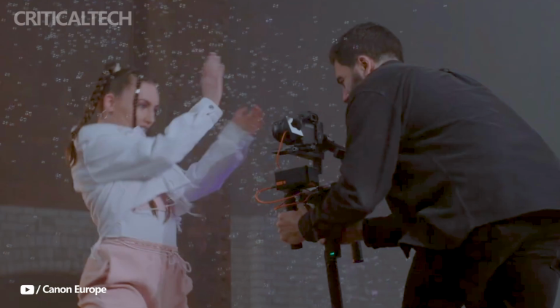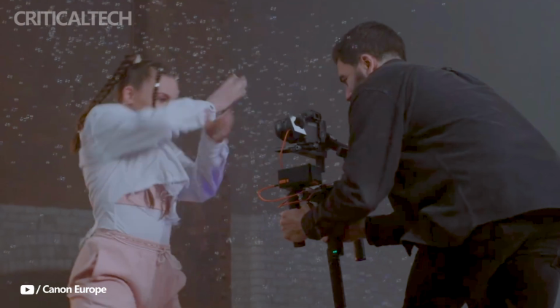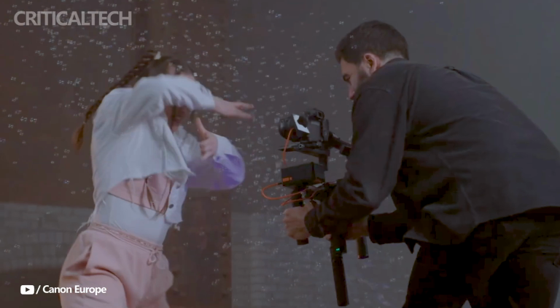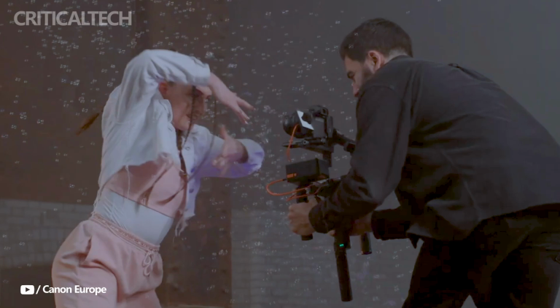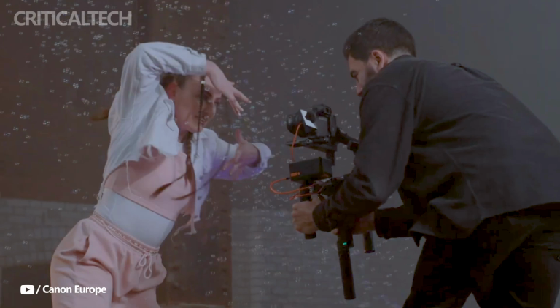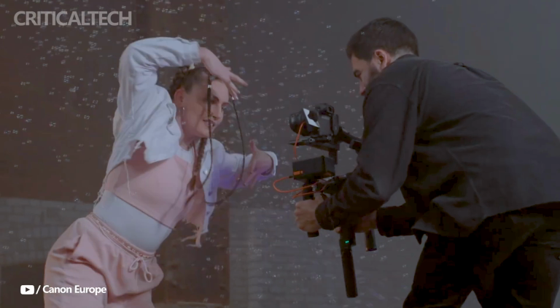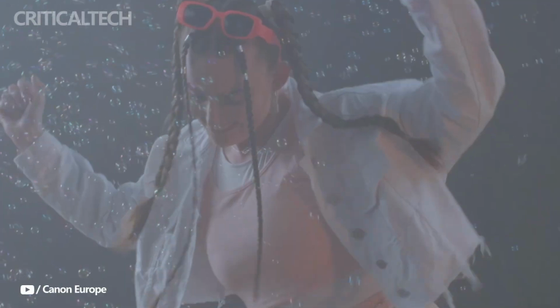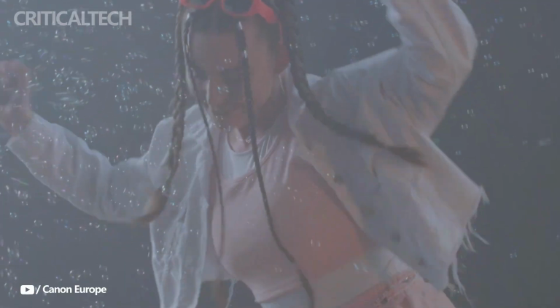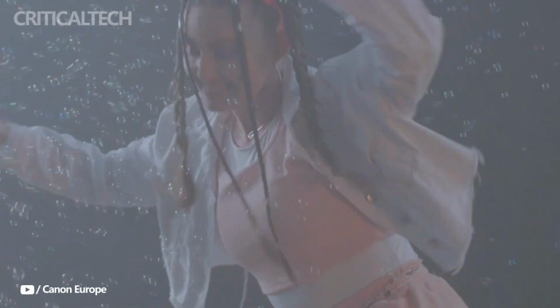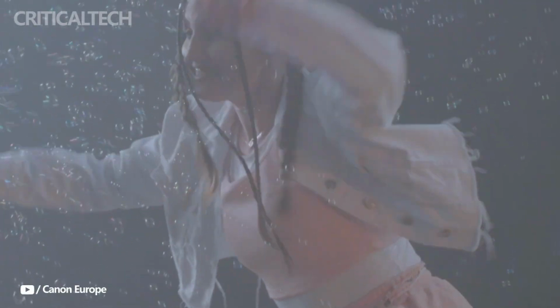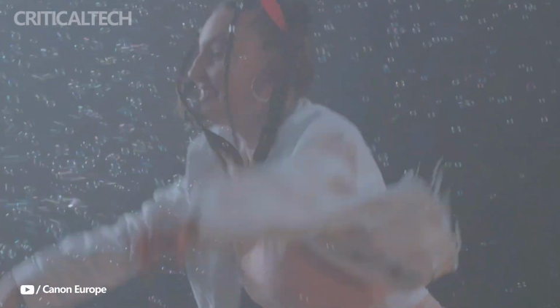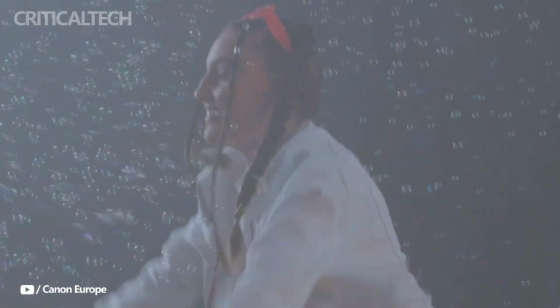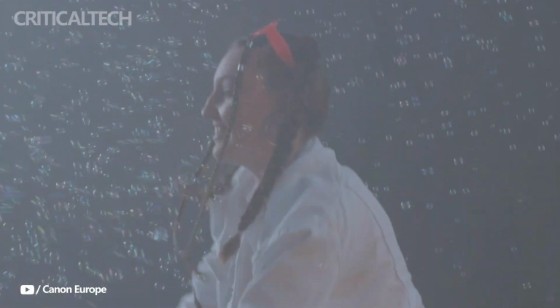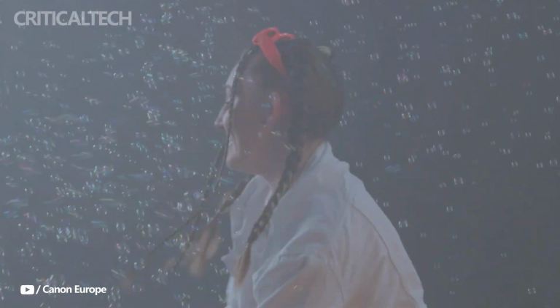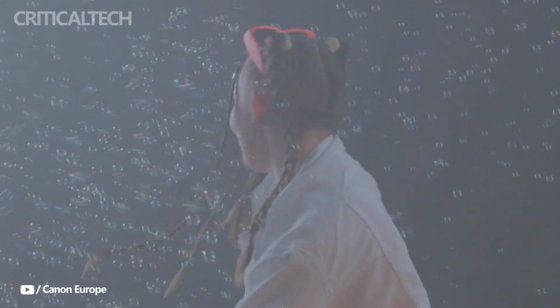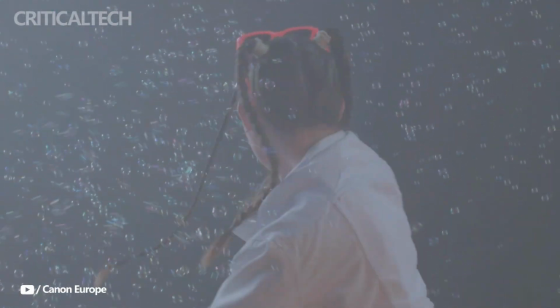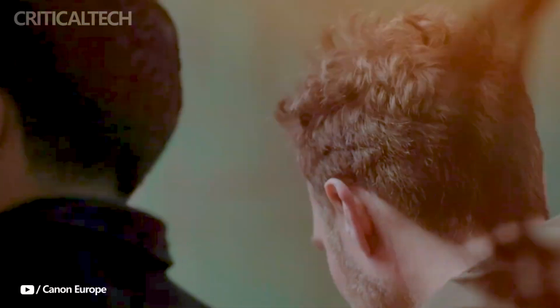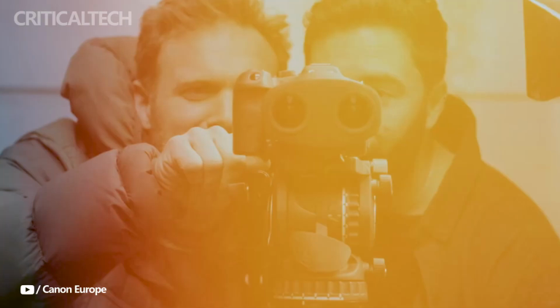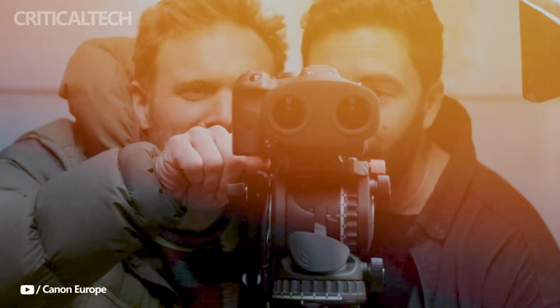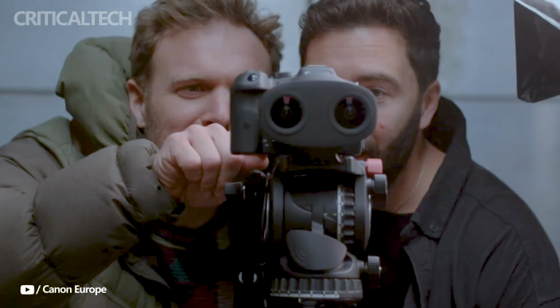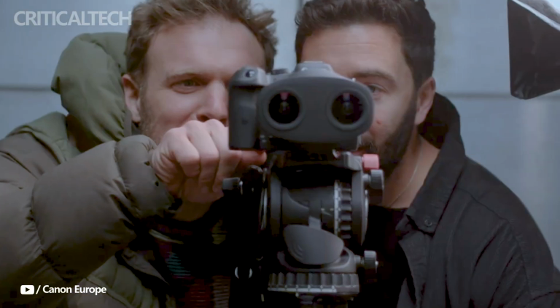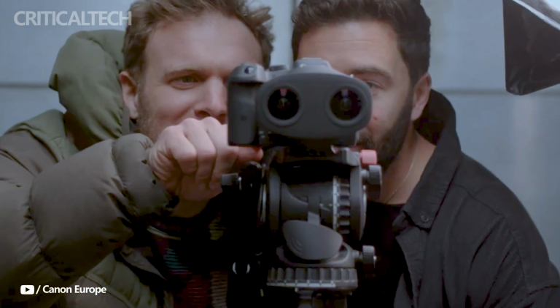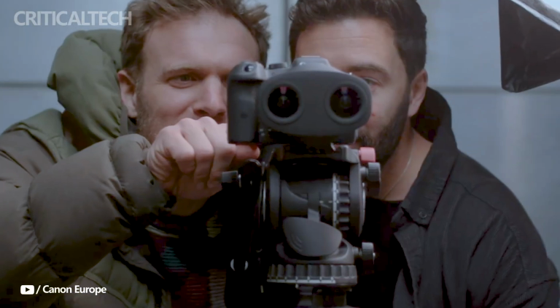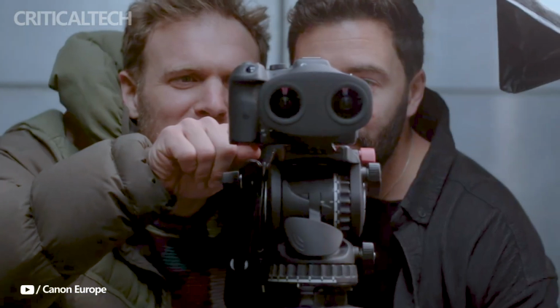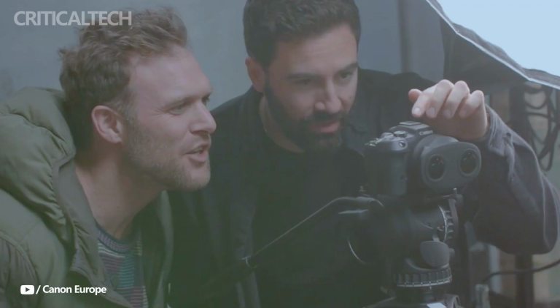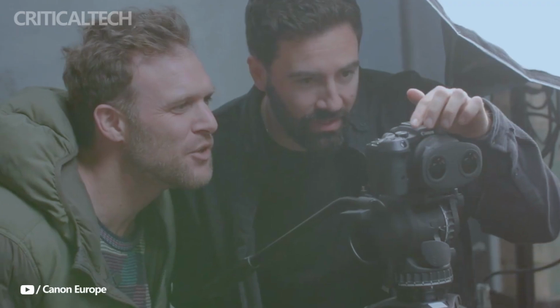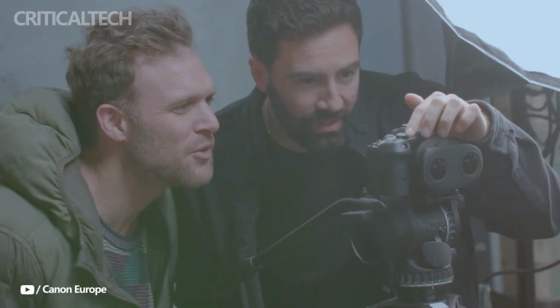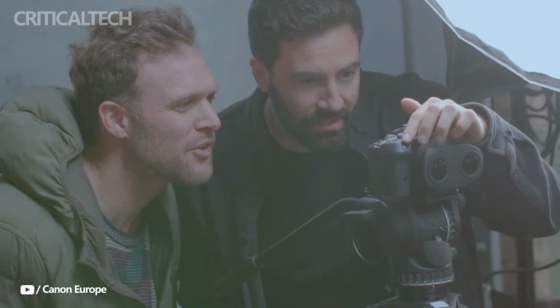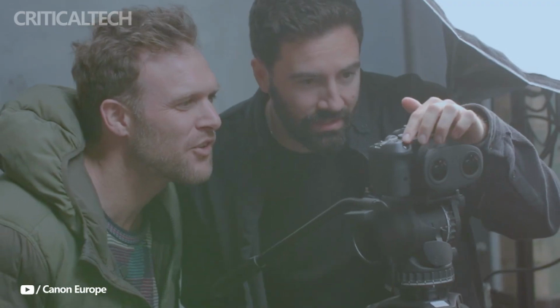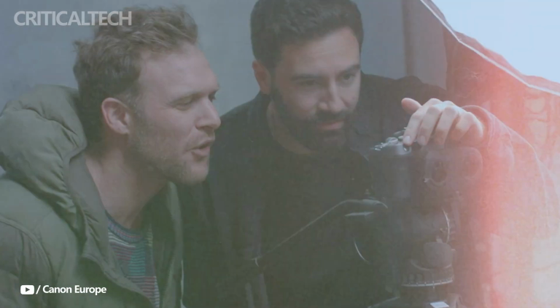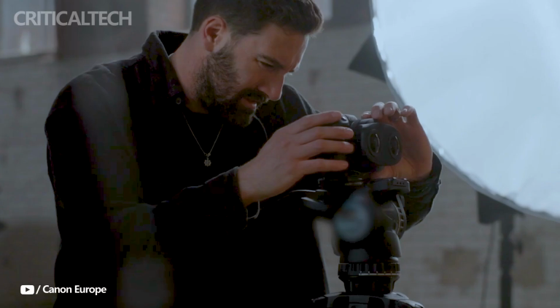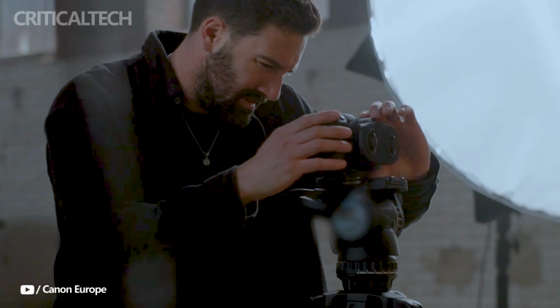Thanks for watching. If you like this video, I would appreciate a like. Have a nice day and God bless you.